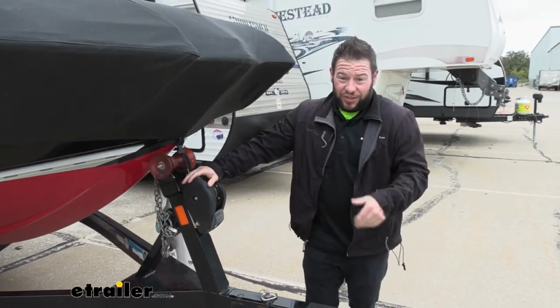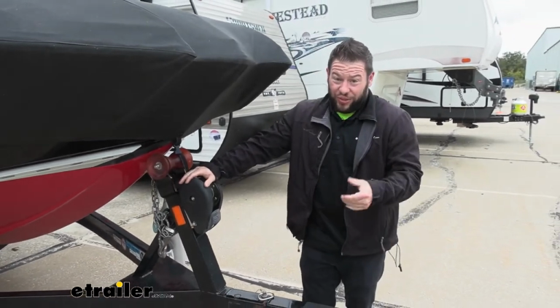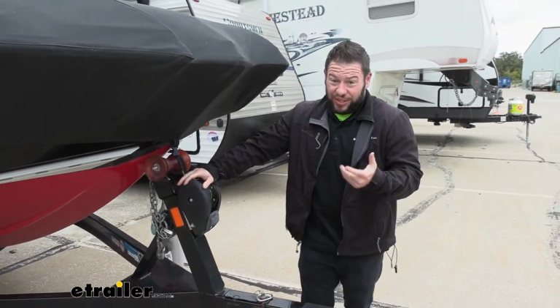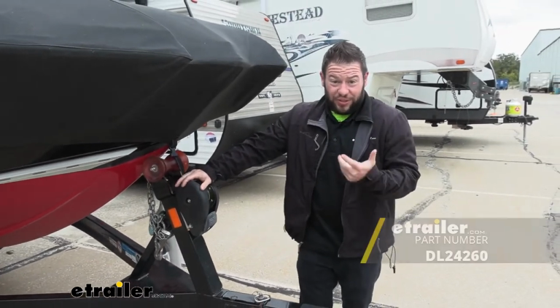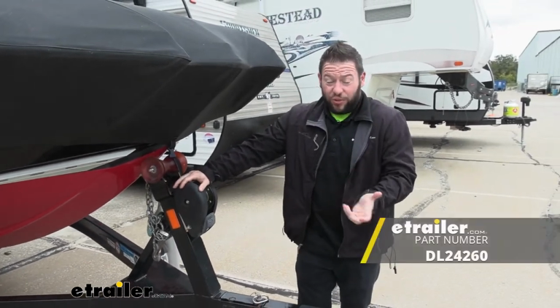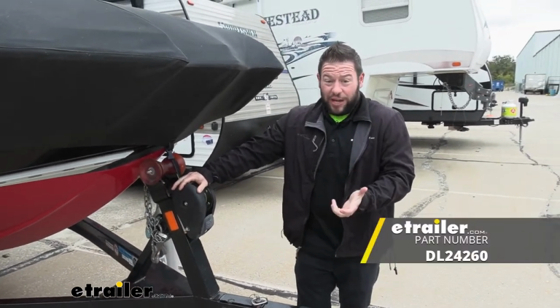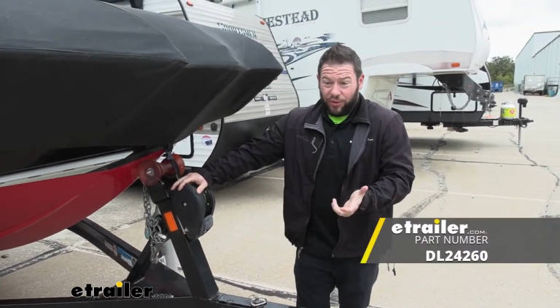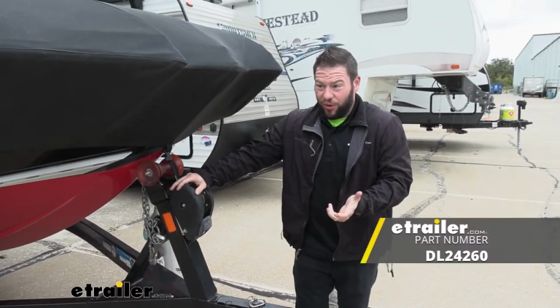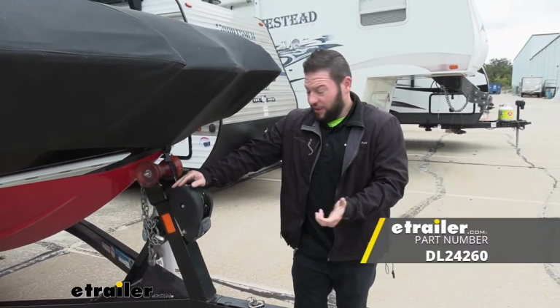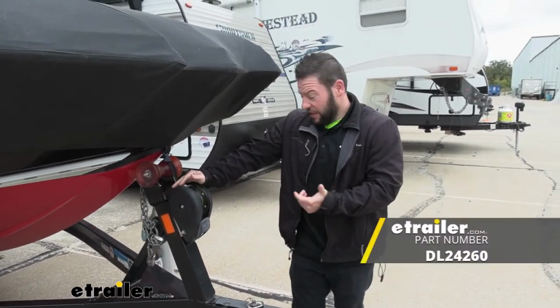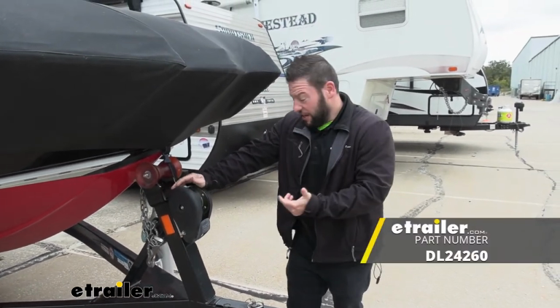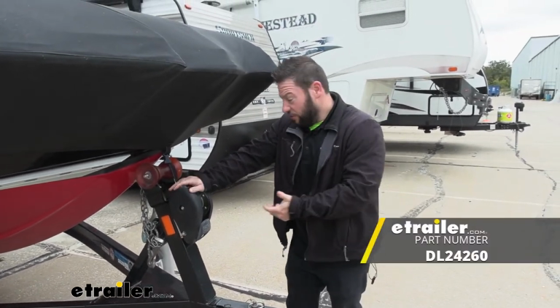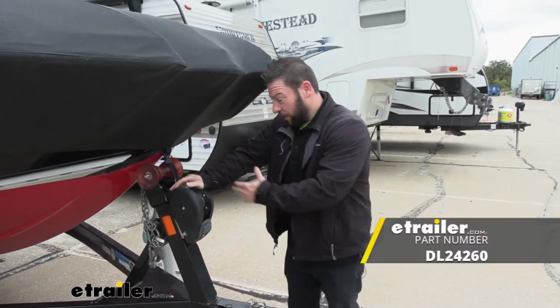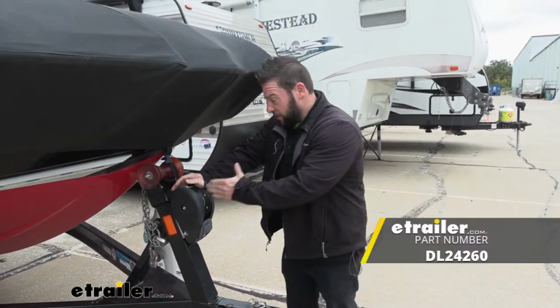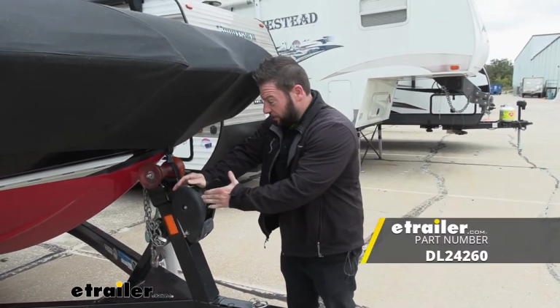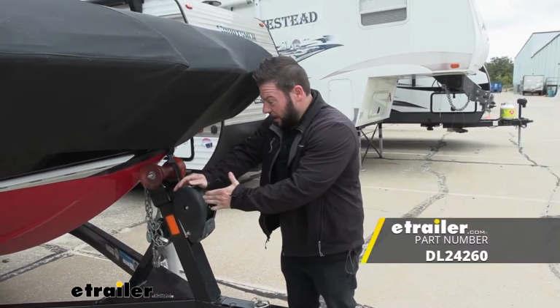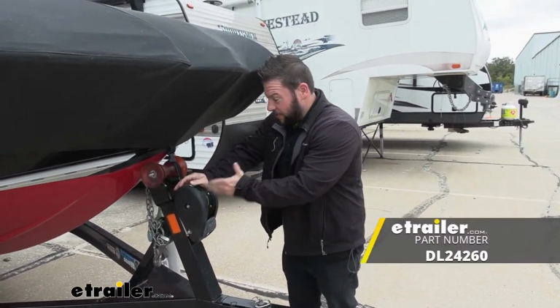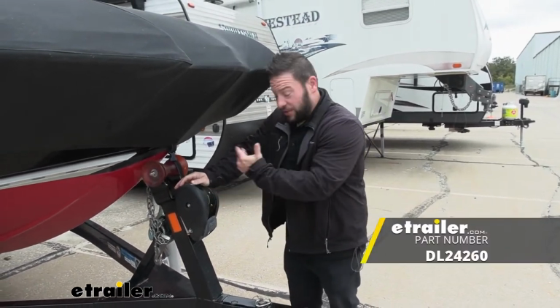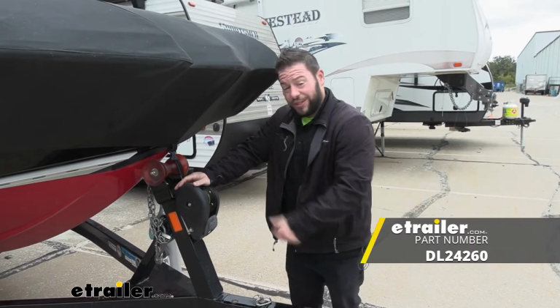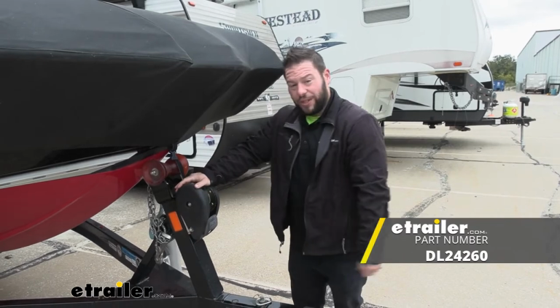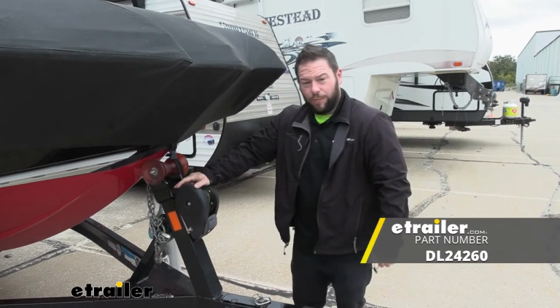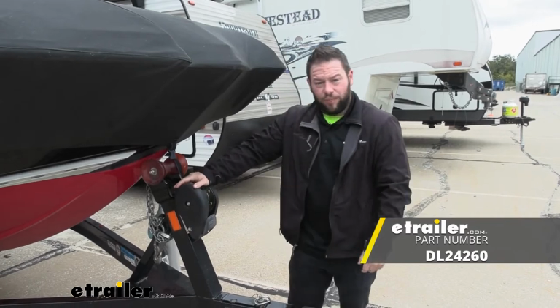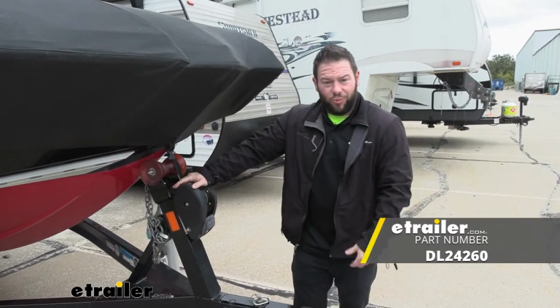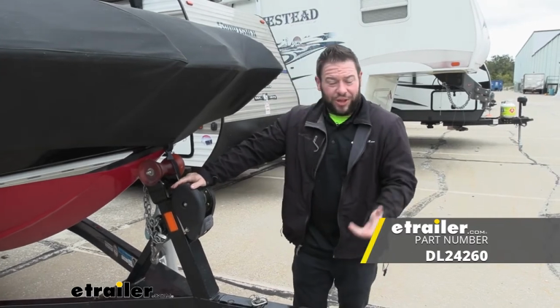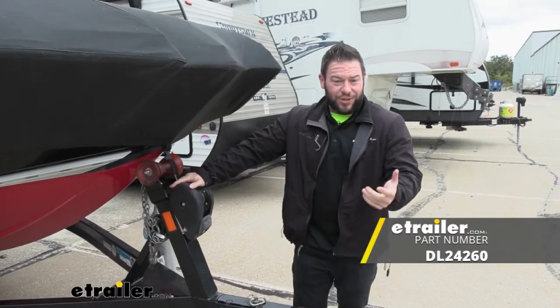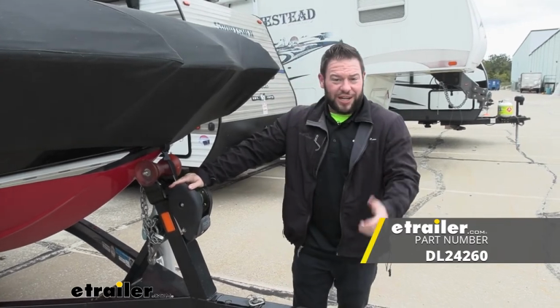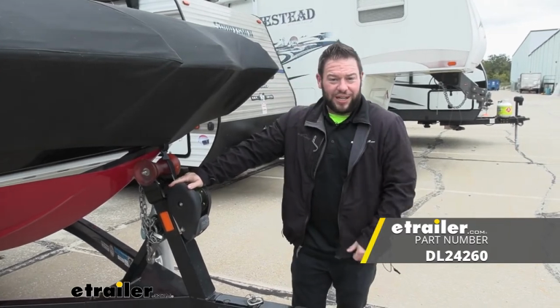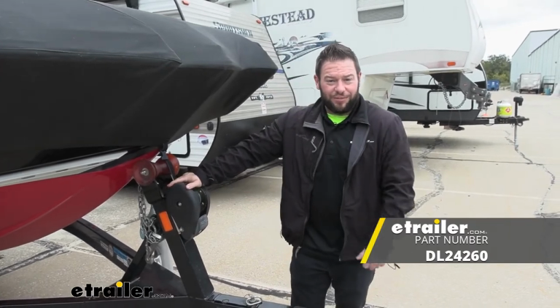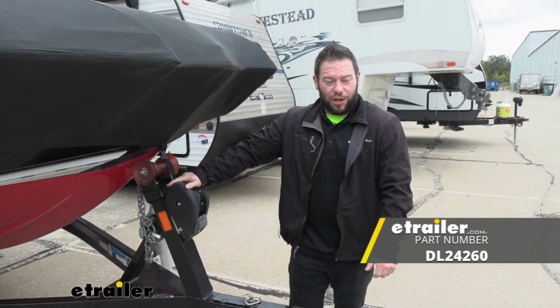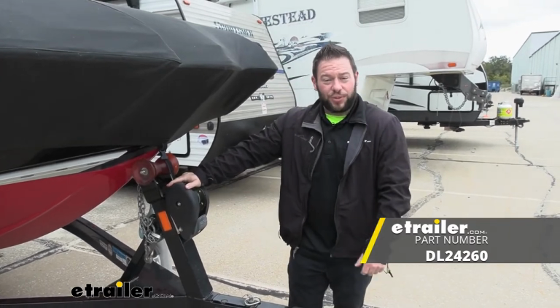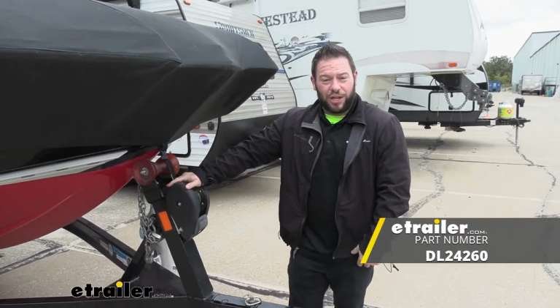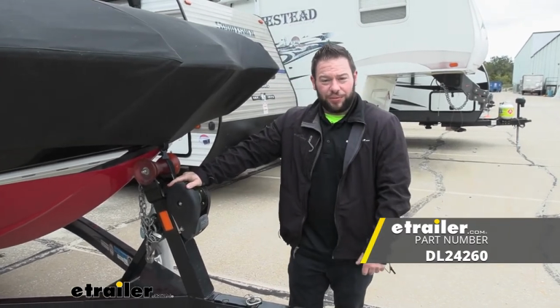The install takes no time at all, and you've replaced your strap and you're good to go. Well, thanks for hanging out, and I hope this helped.